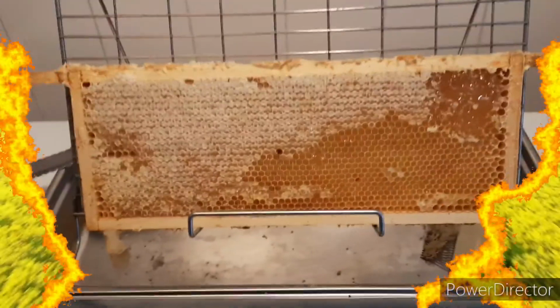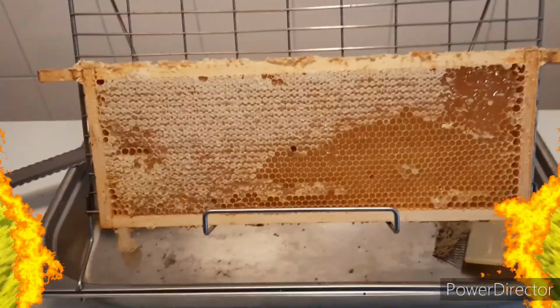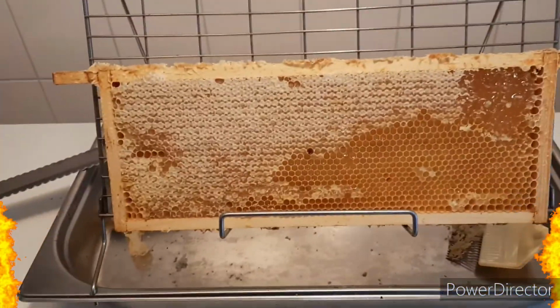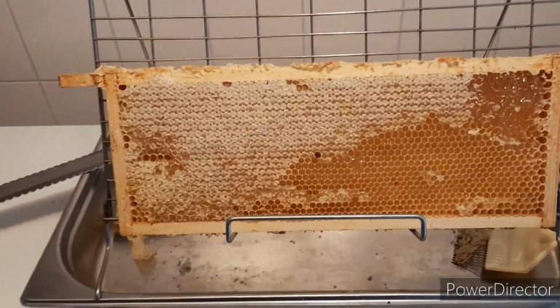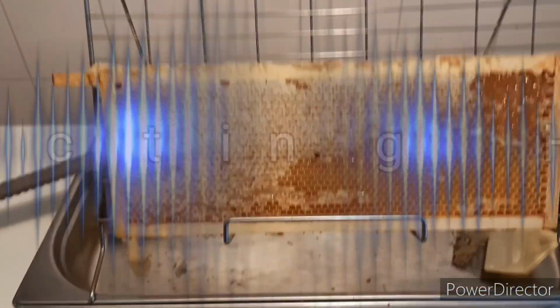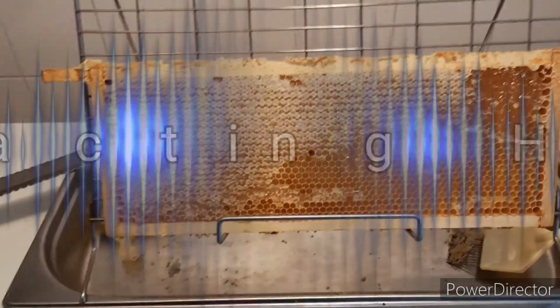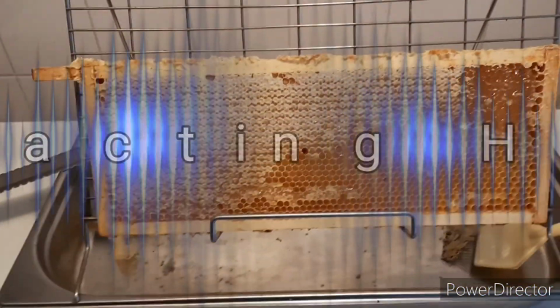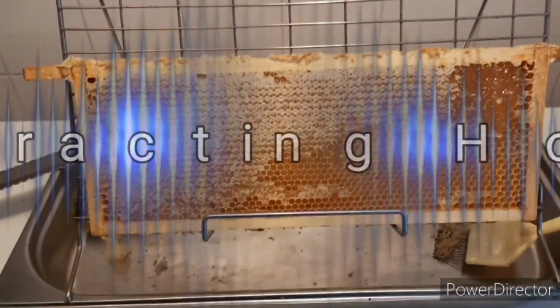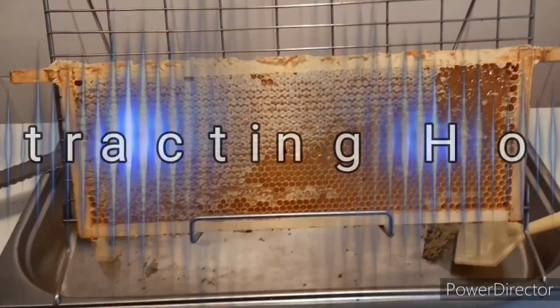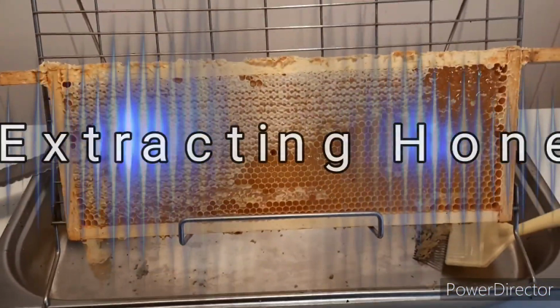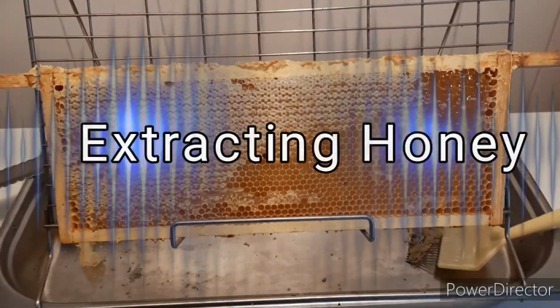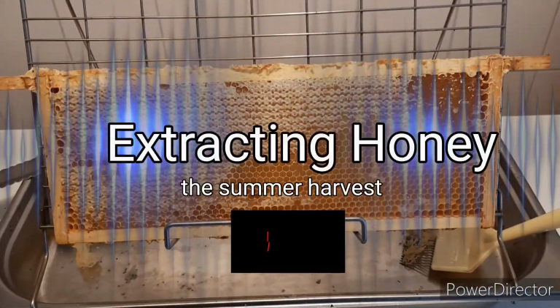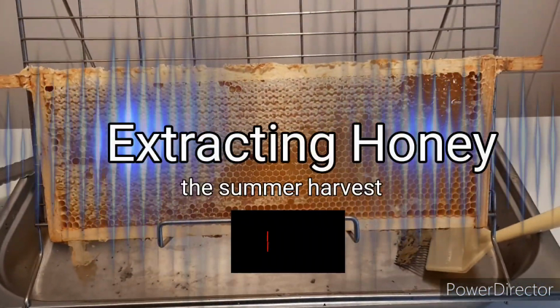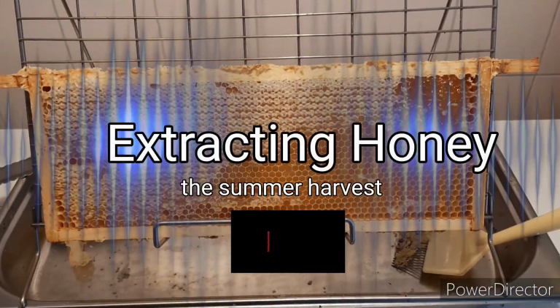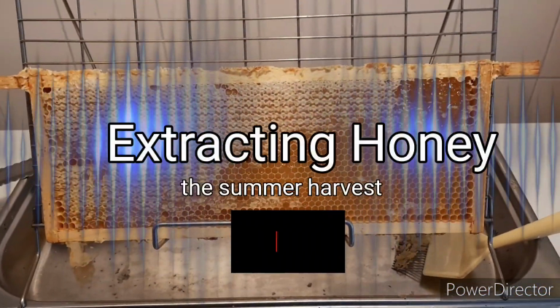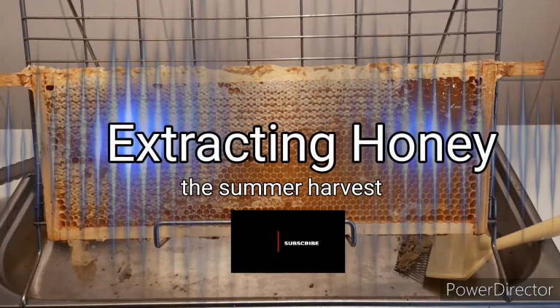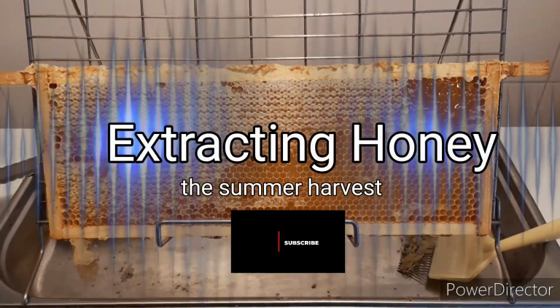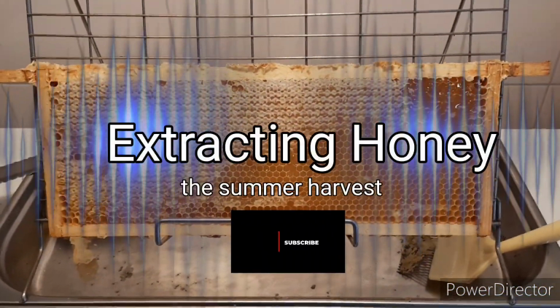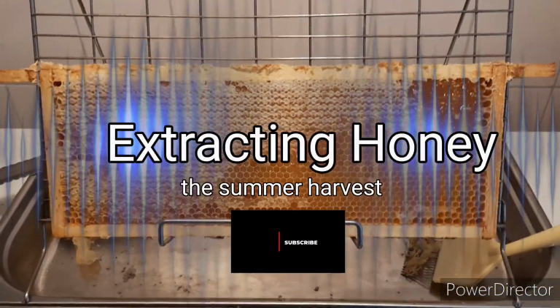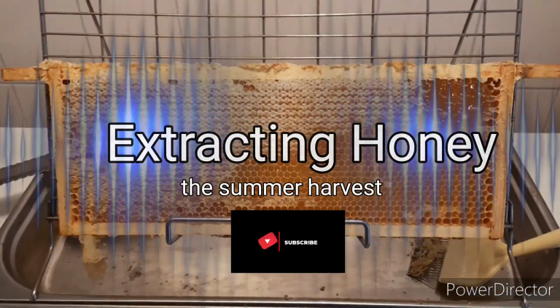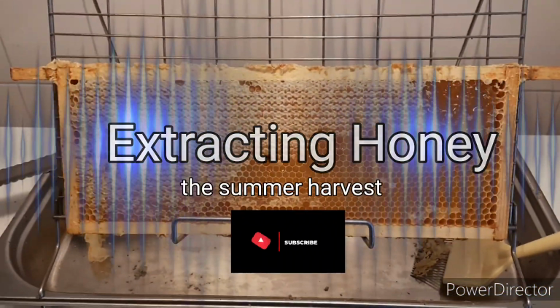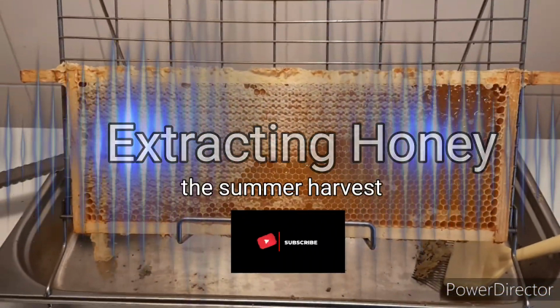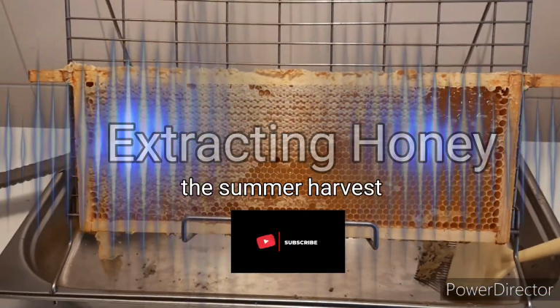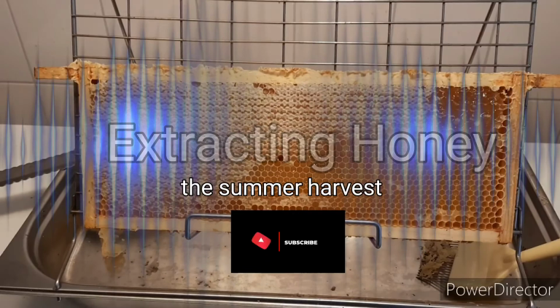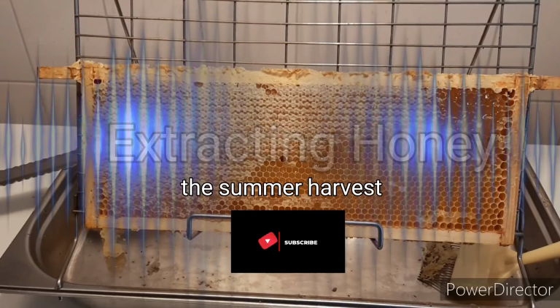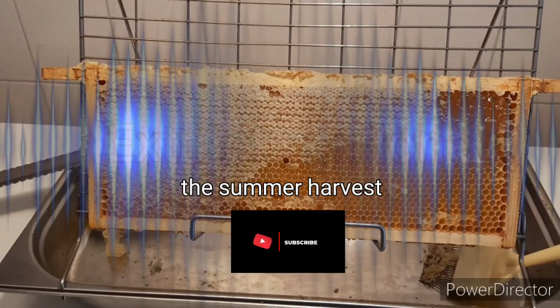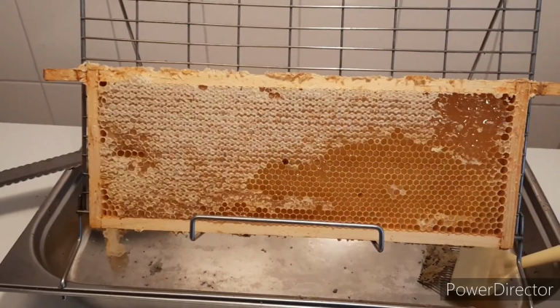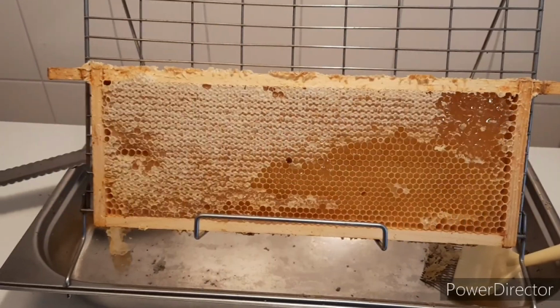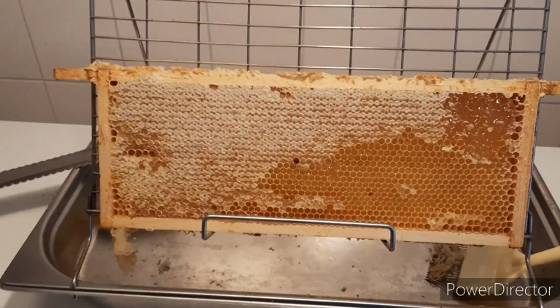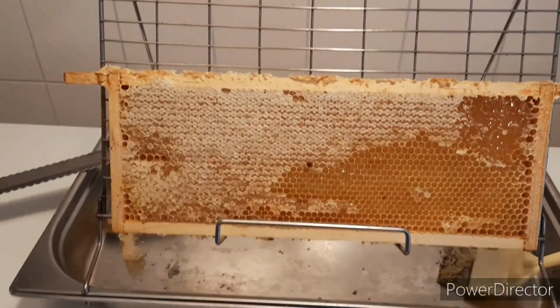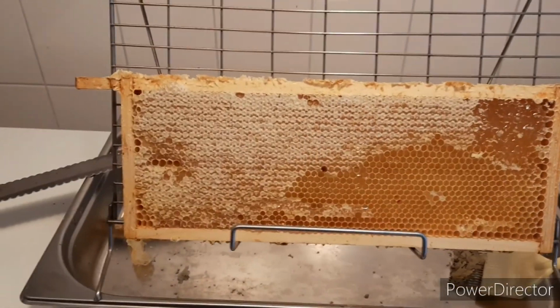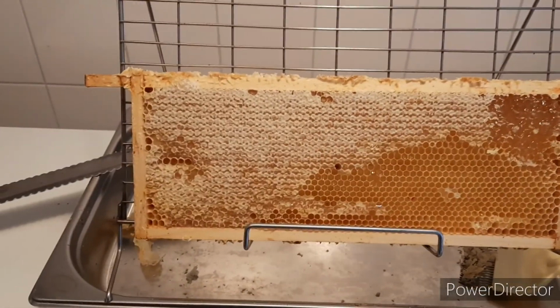Hello and welcome to Honeybees and Orchids. Today we're gonna extract some honey, but not all of it.